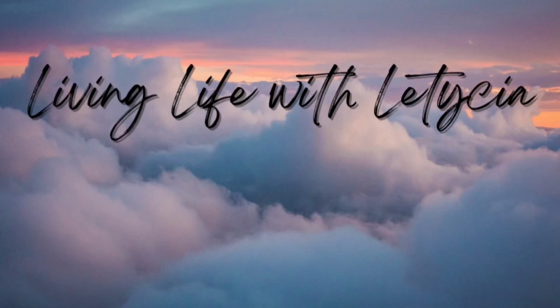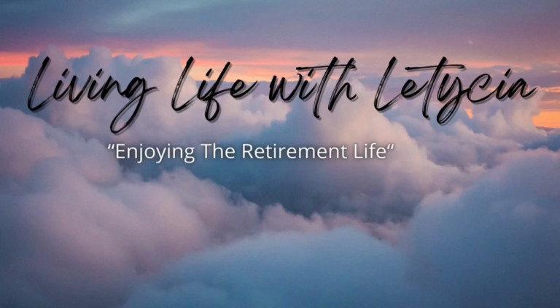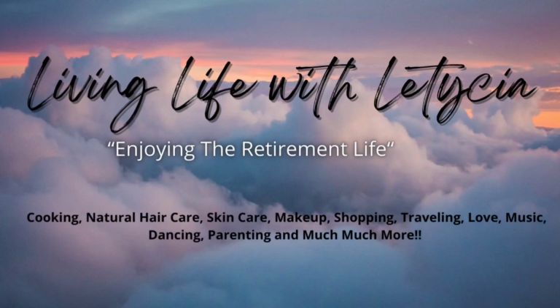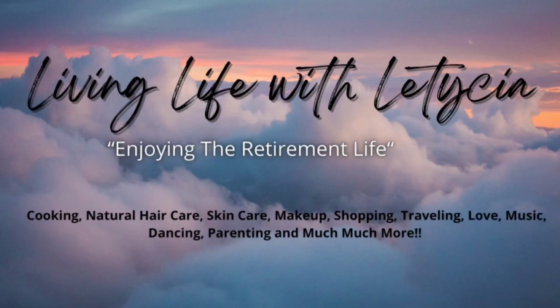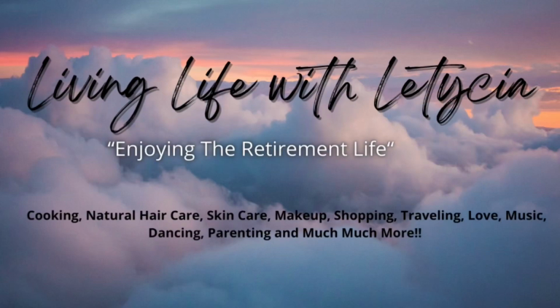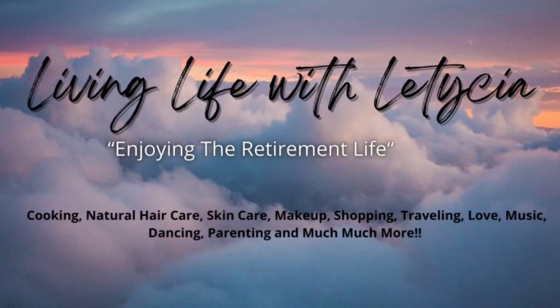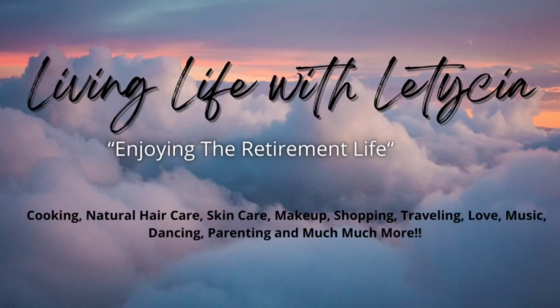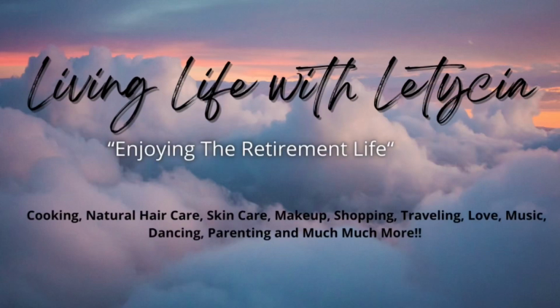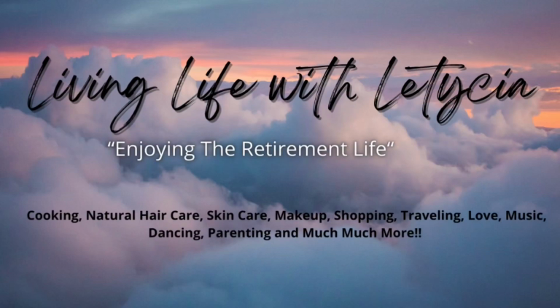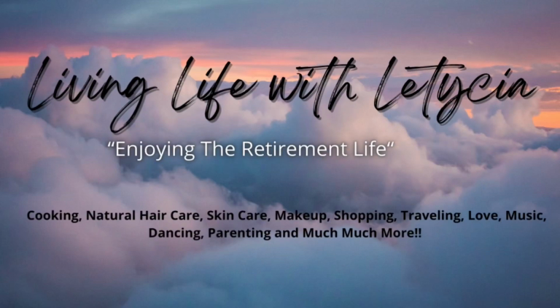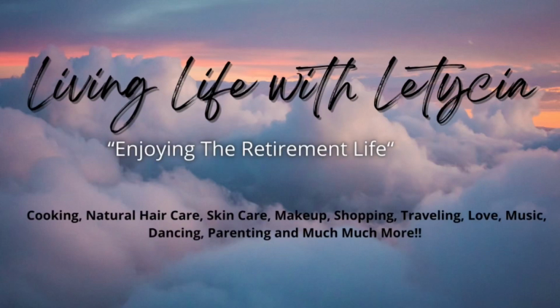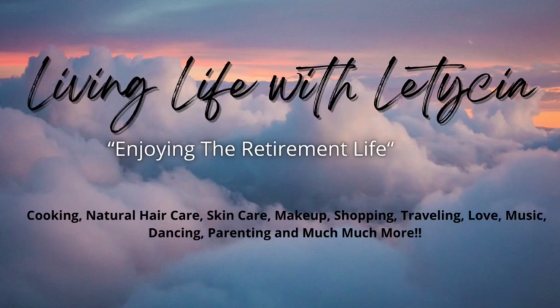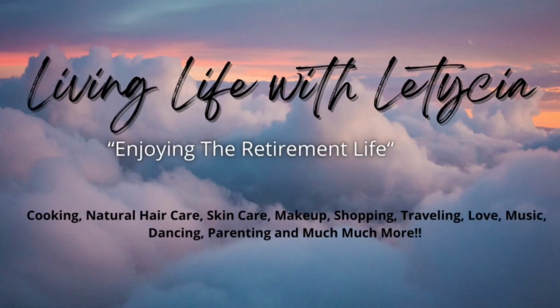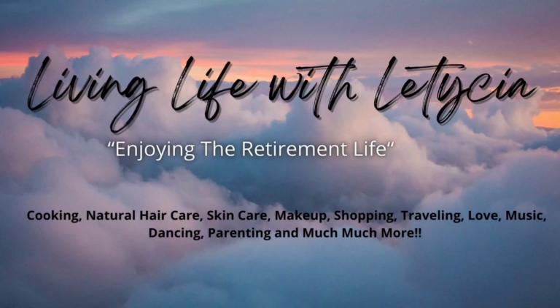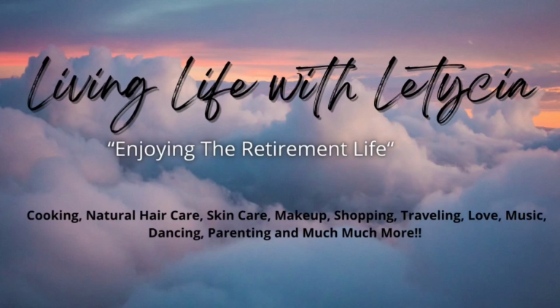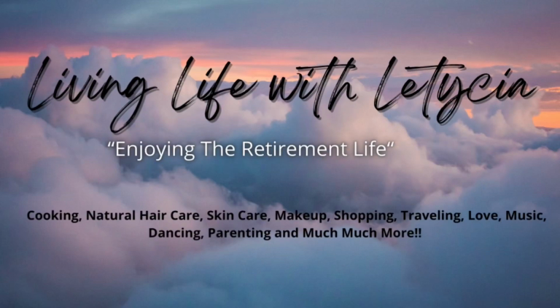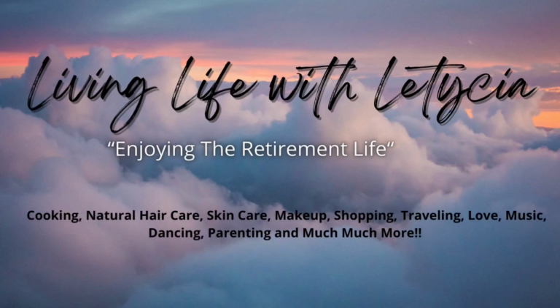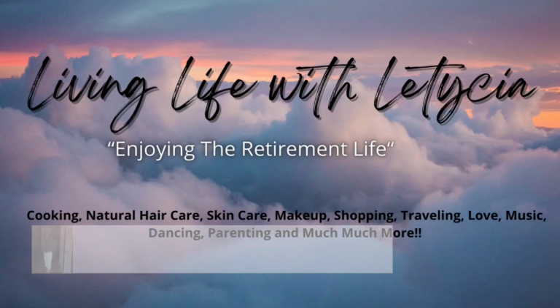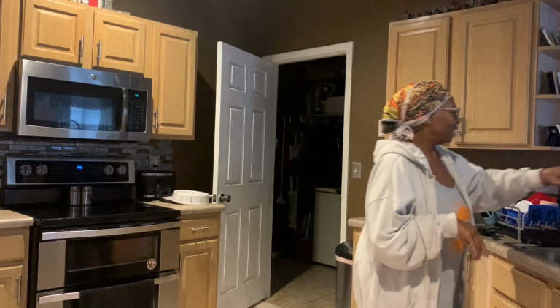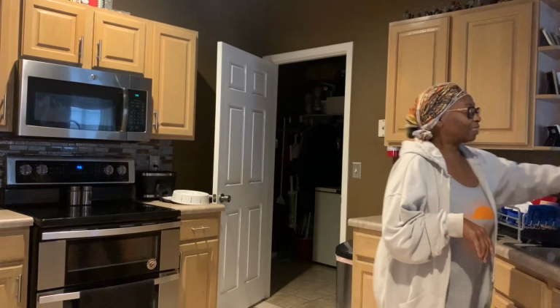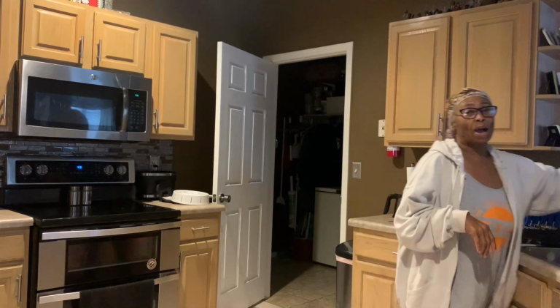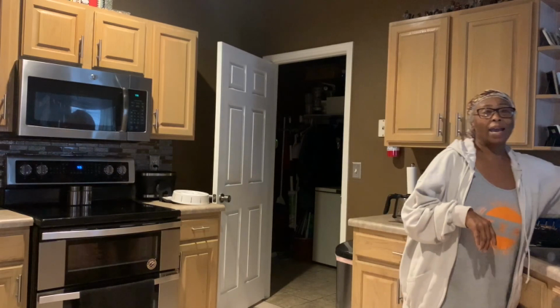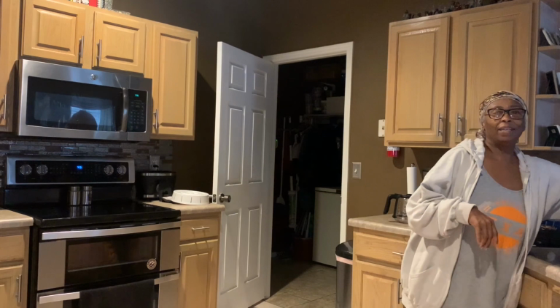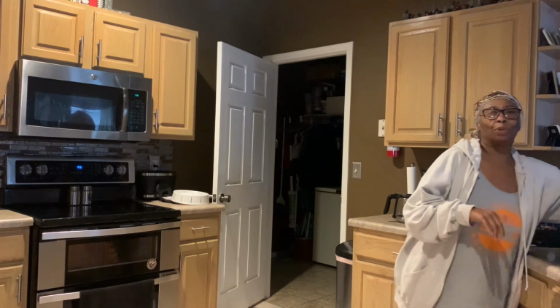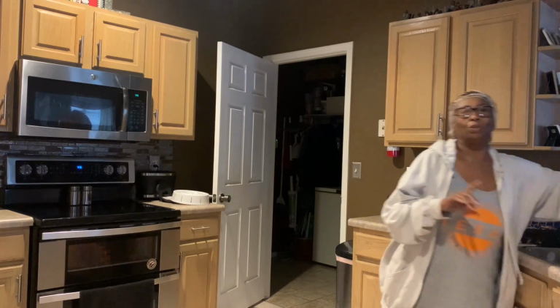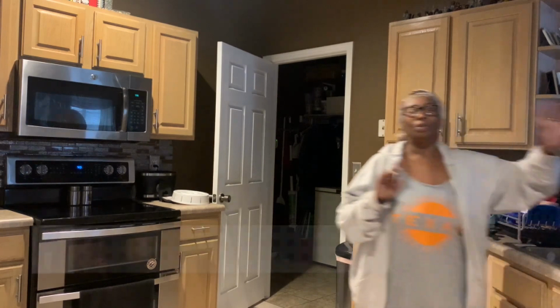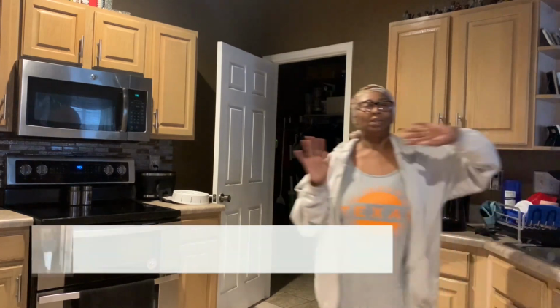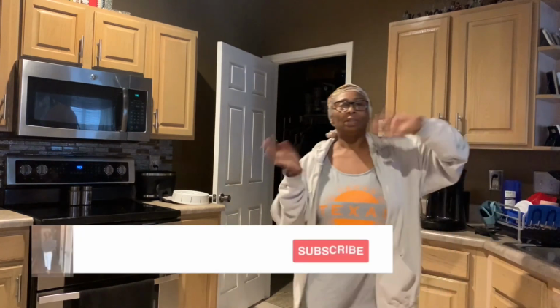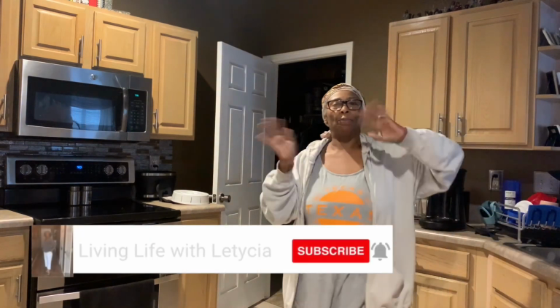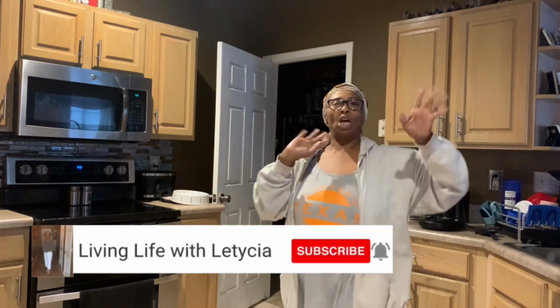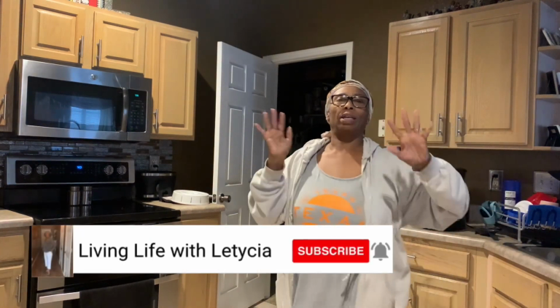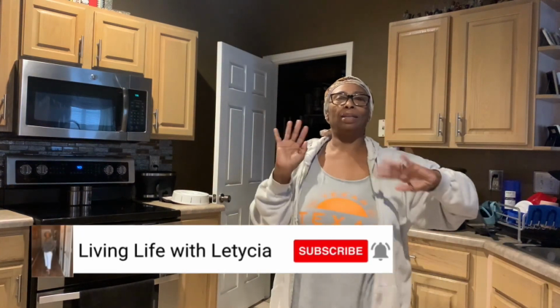Hey y'all, welcome back to my show, Living Life with Leticia. Today we are going to be cleaning my coffee pot.